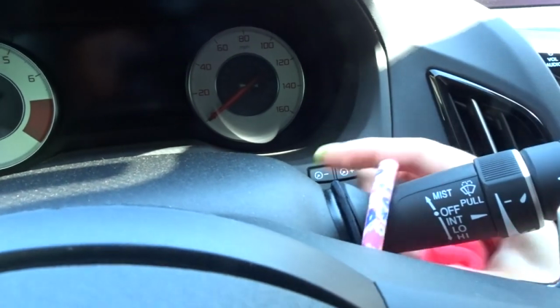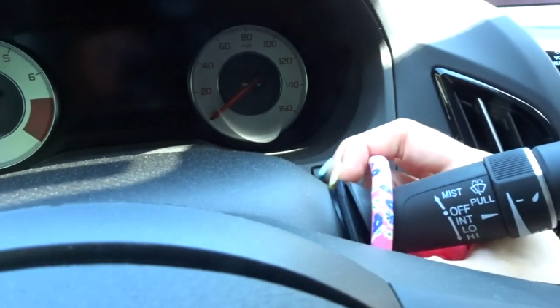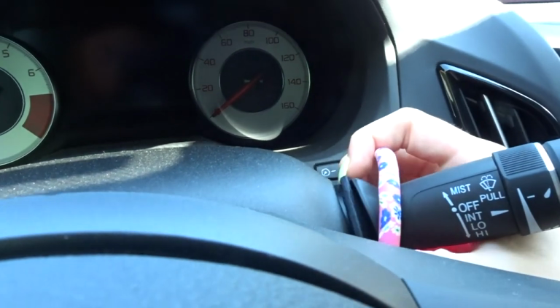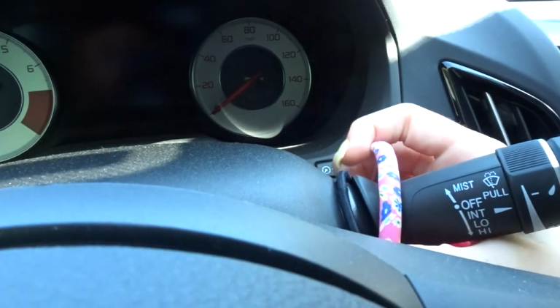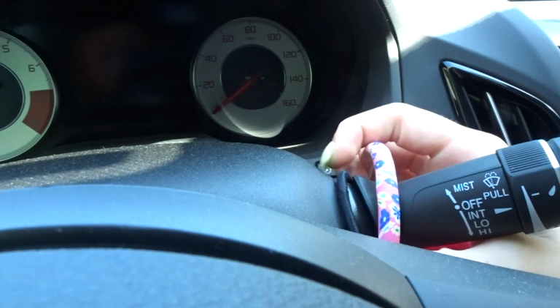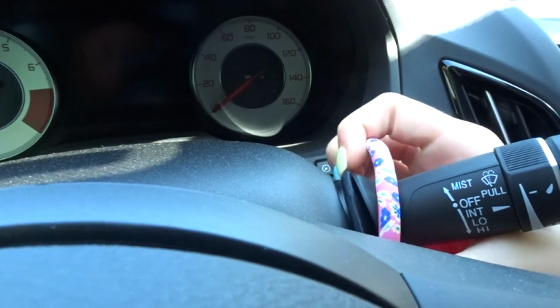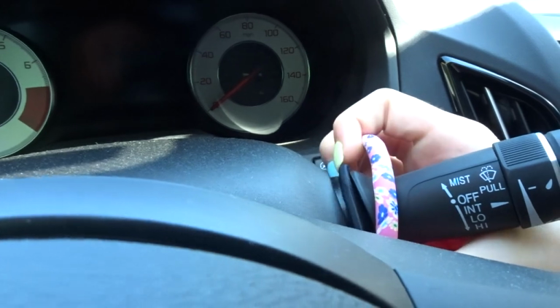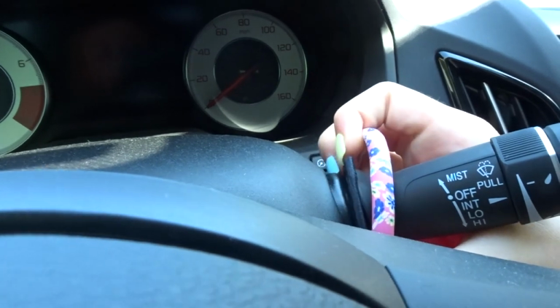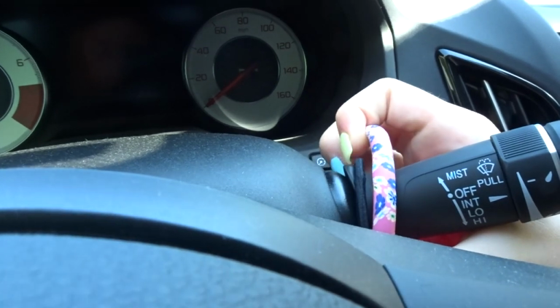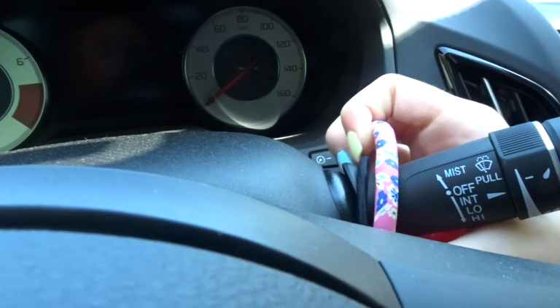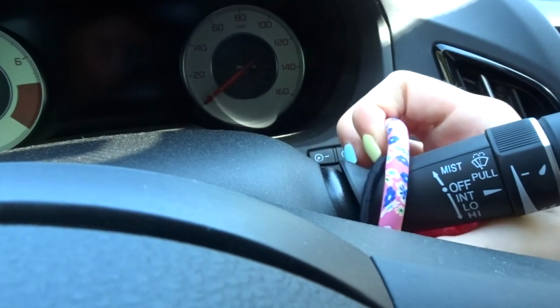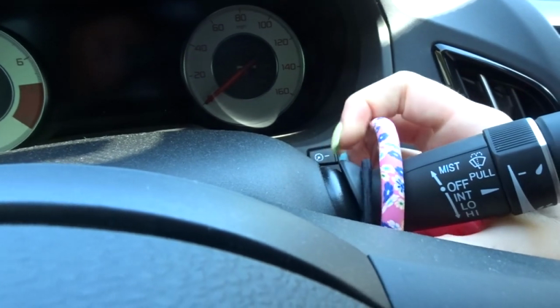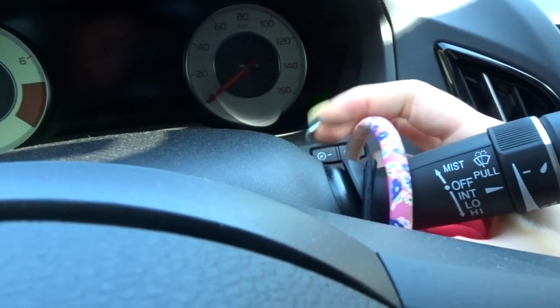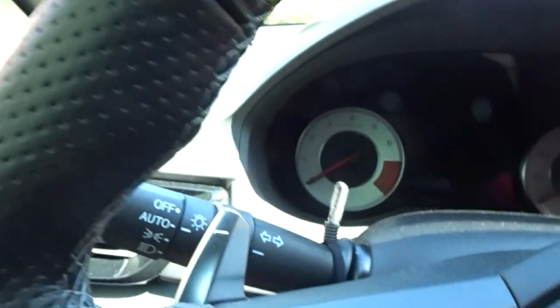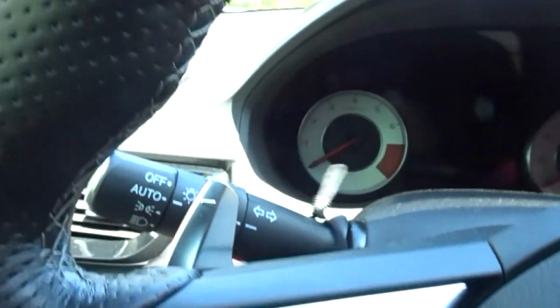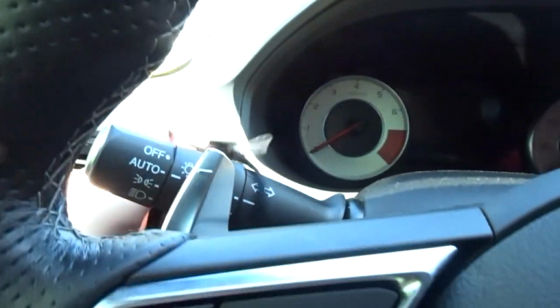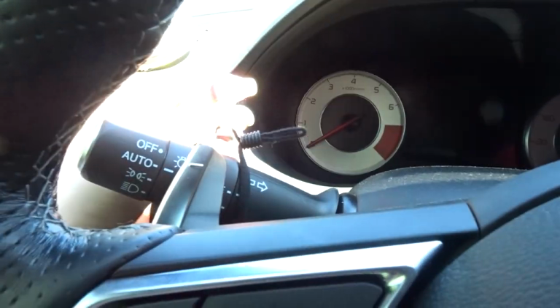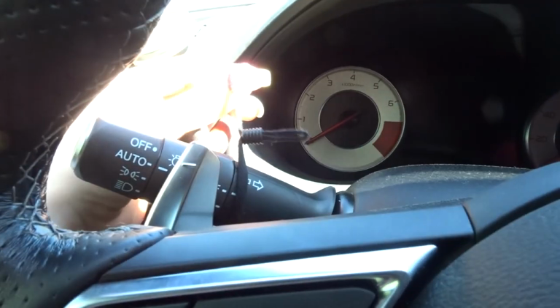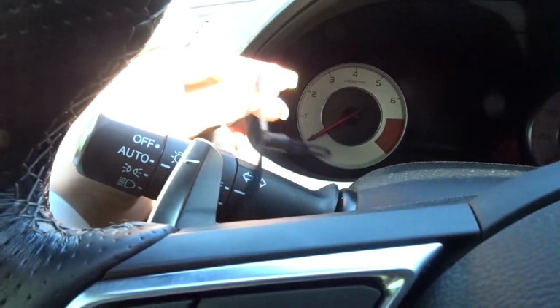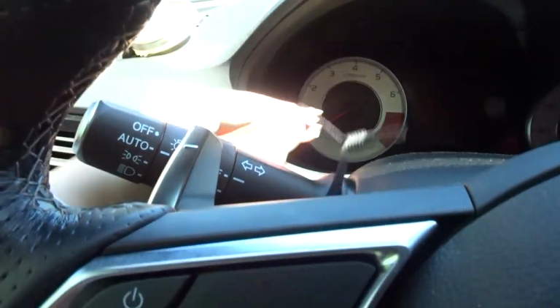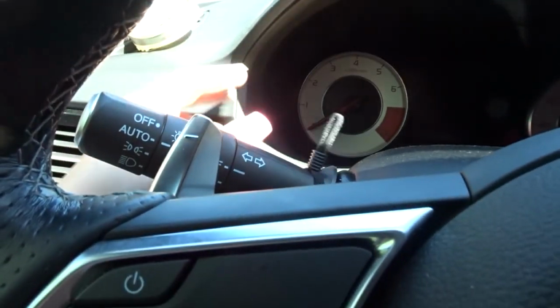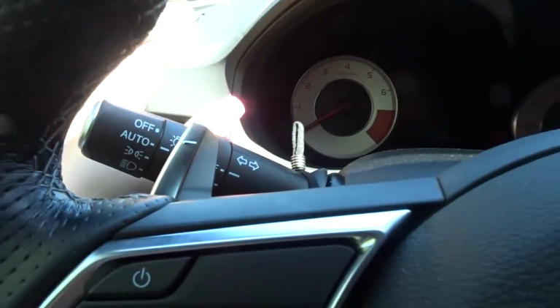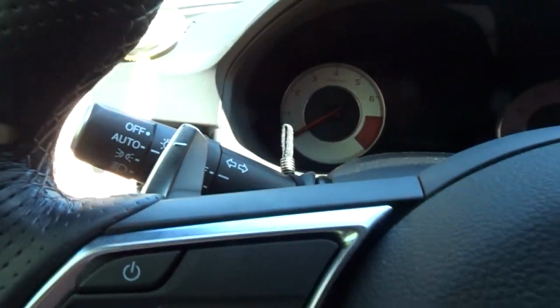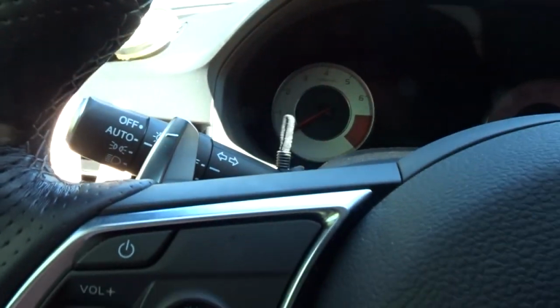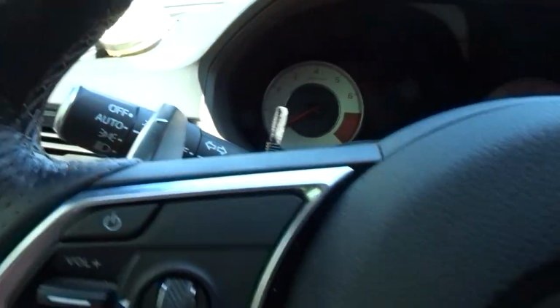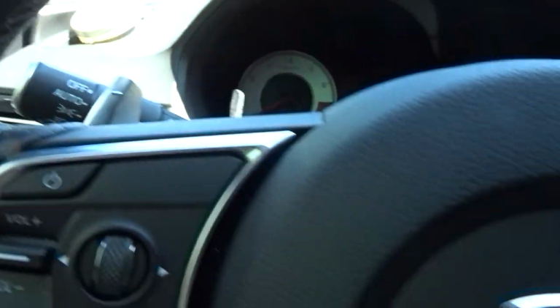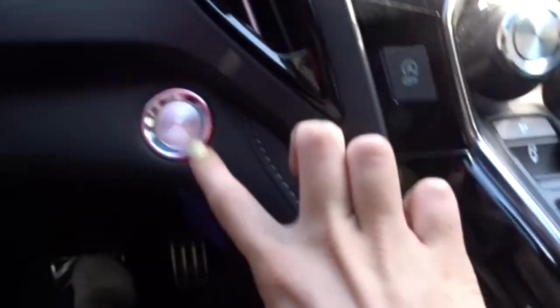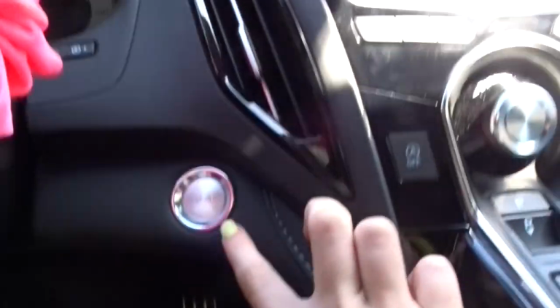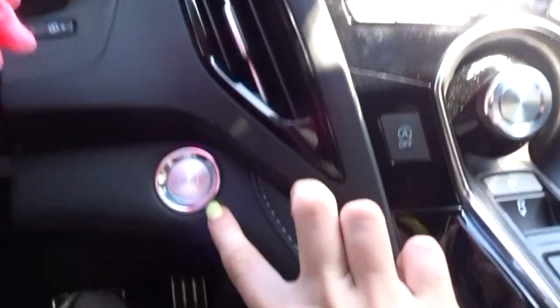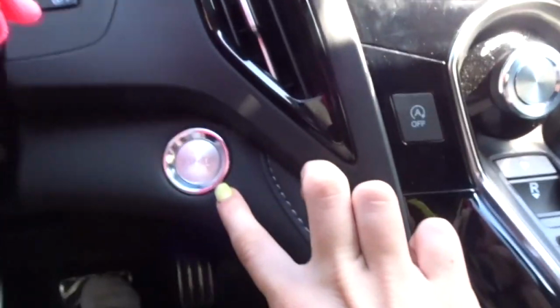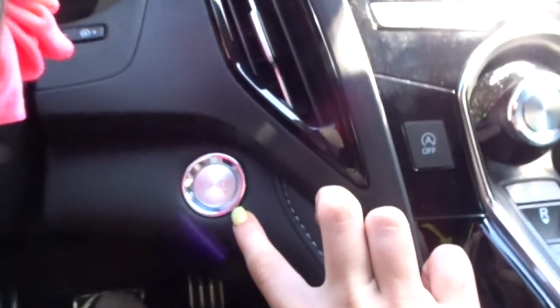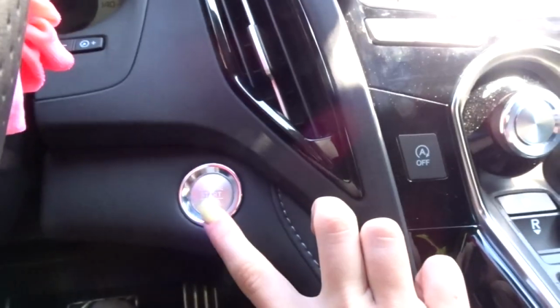On my actual steering wheel I have a scrunchie and this little bracelet, and then an extra hair tie just in case. Over here I hang my mask. It's push to start.